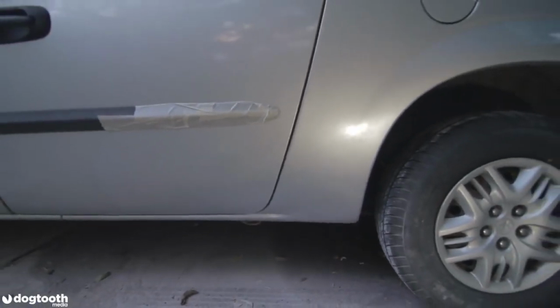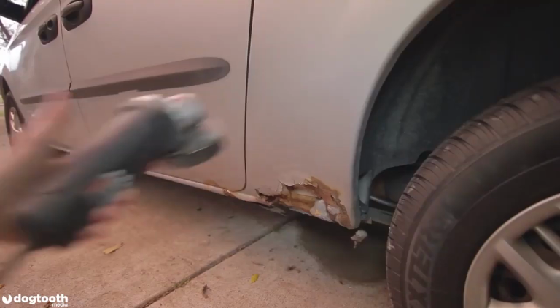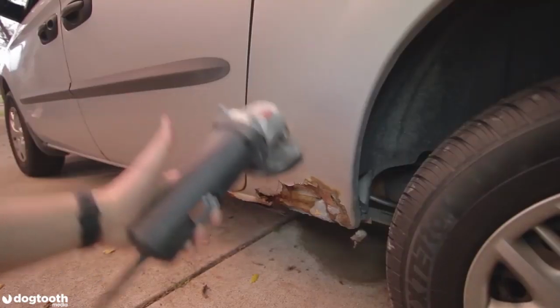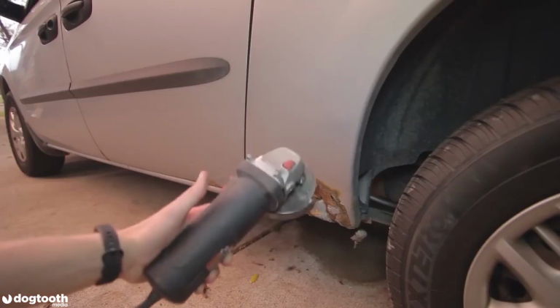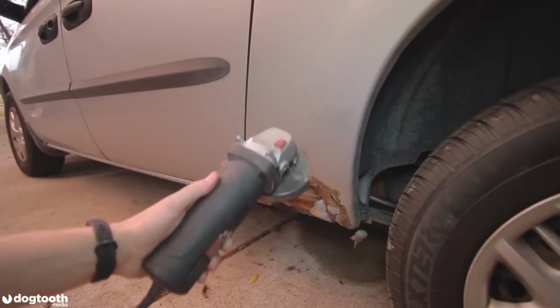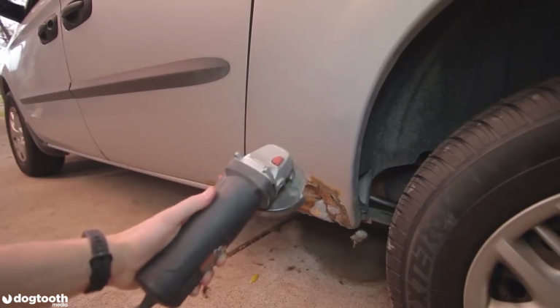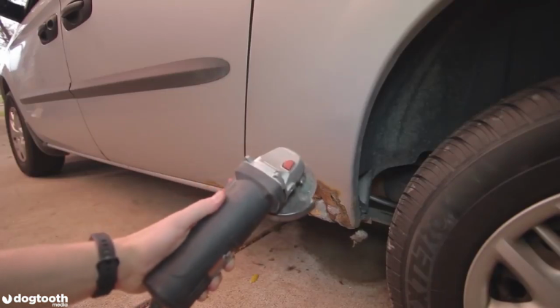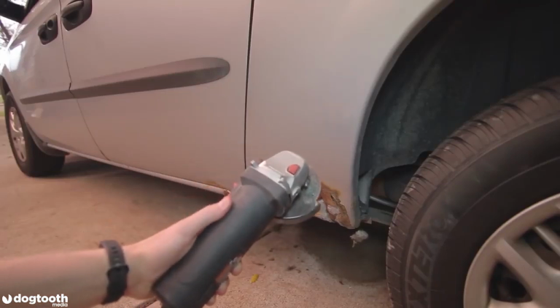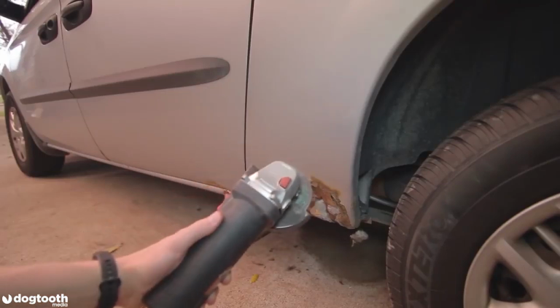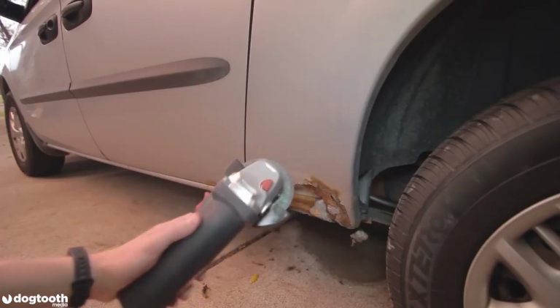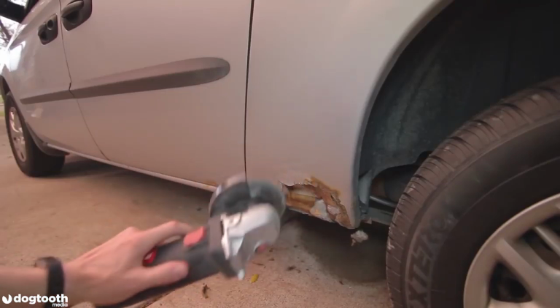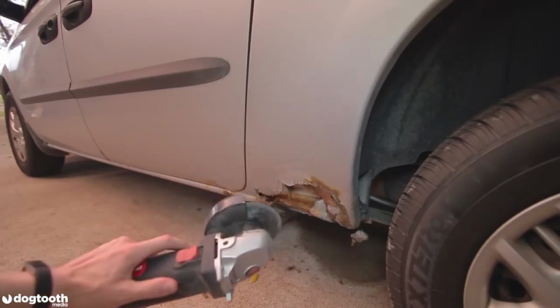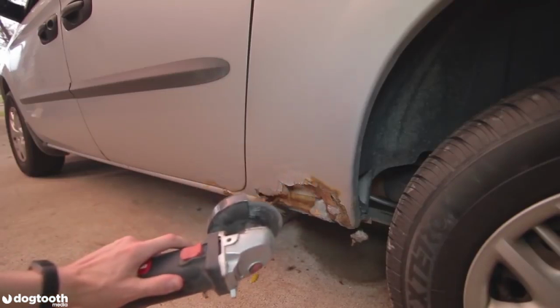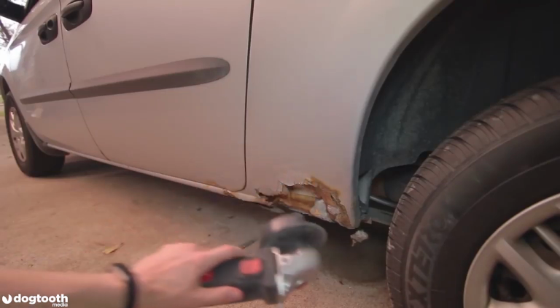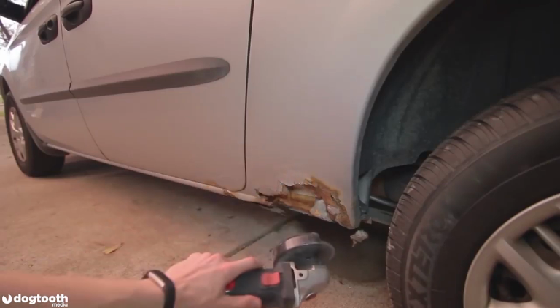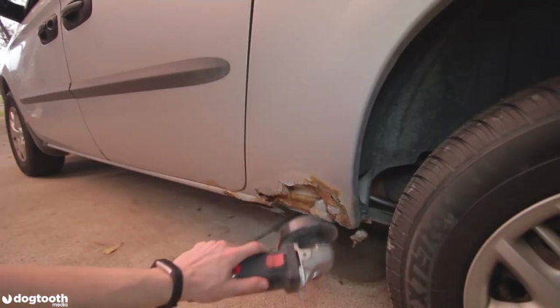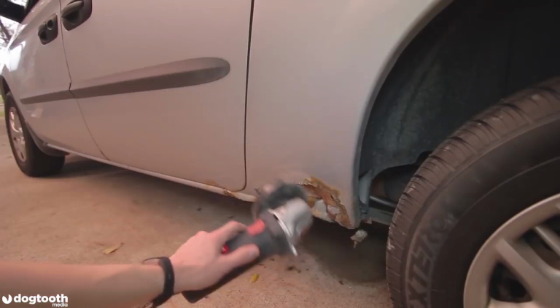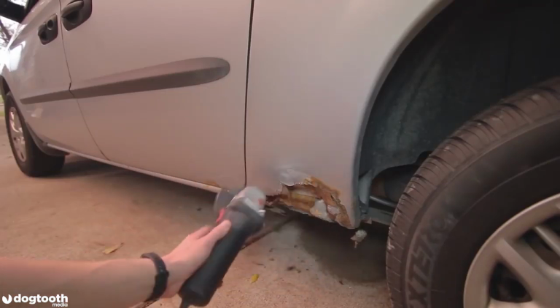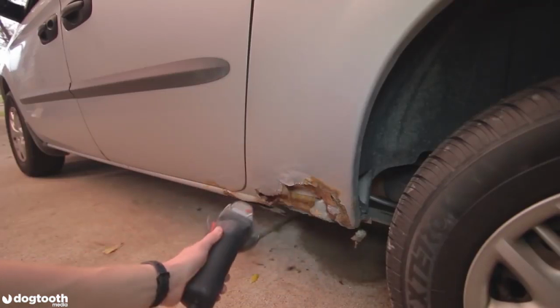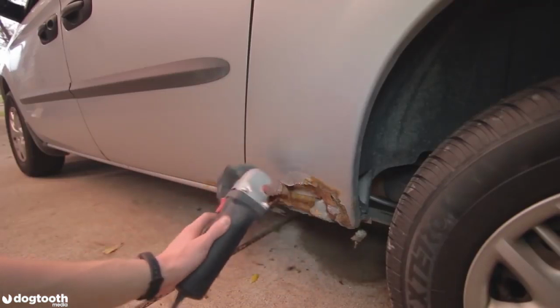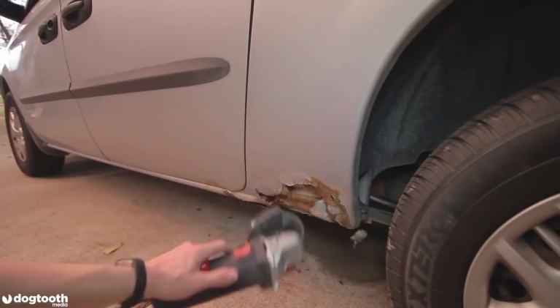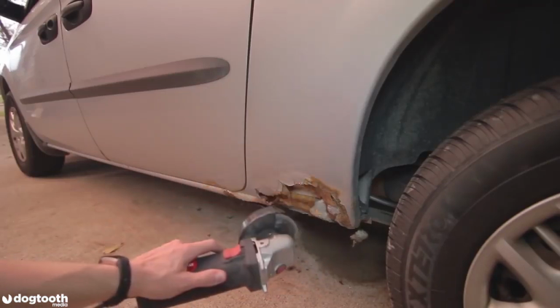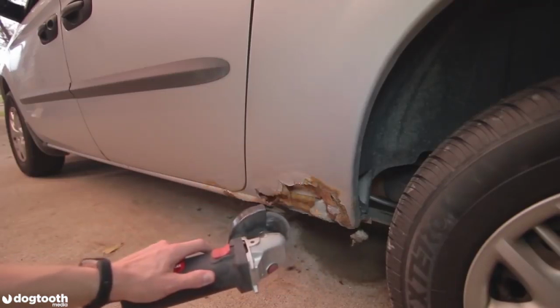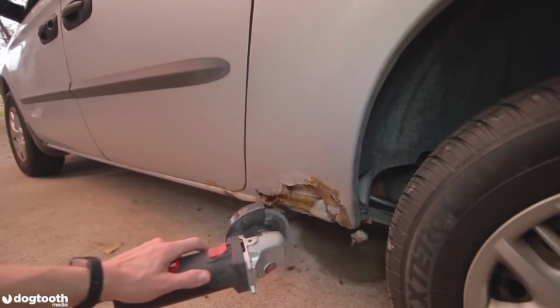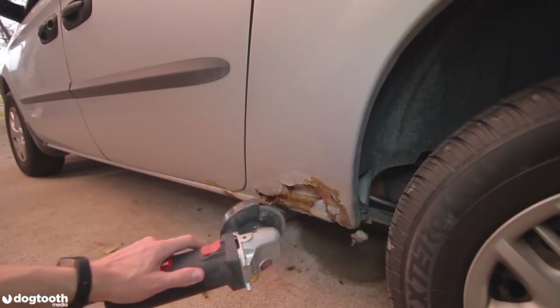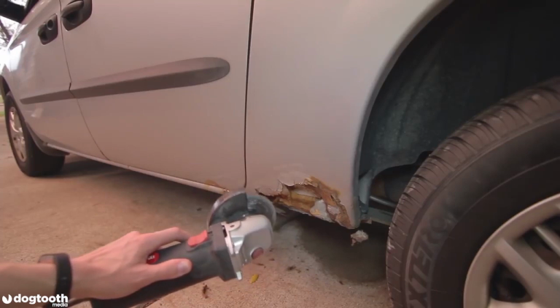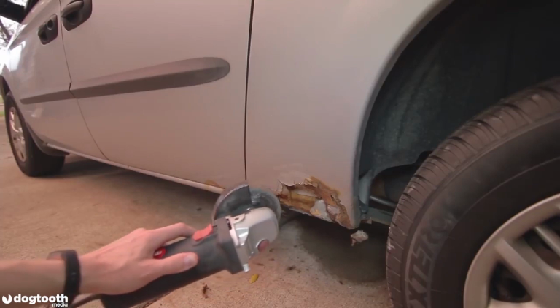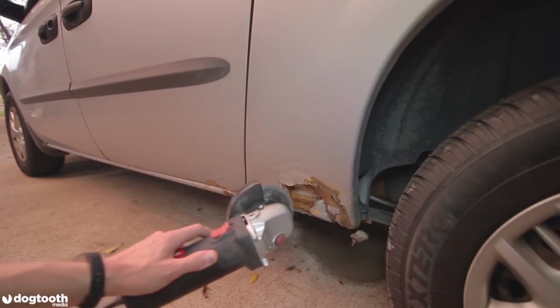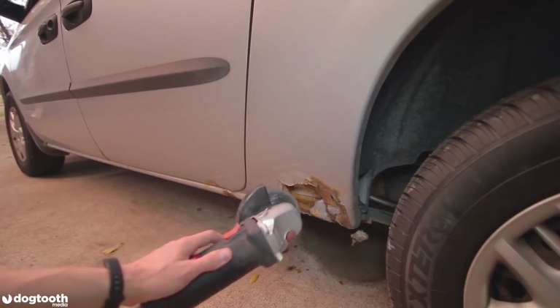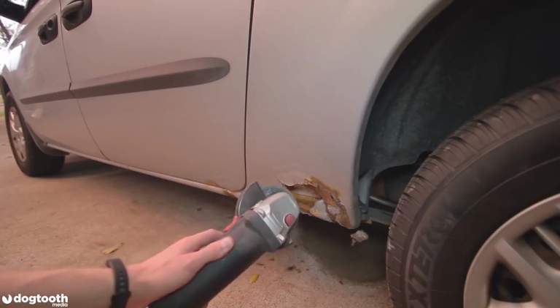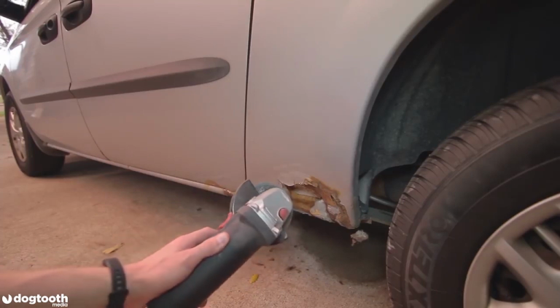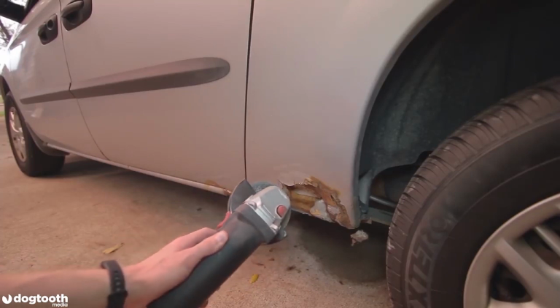First I'm going to use a grinder to grind out all the bubbling rust around the hole to prevent more rusting in the future.